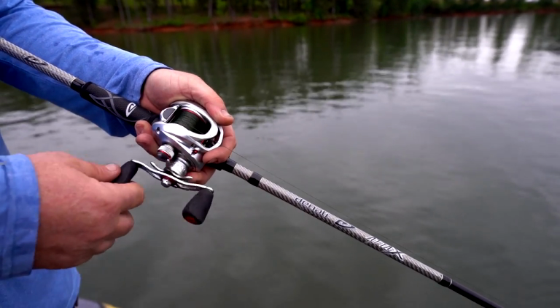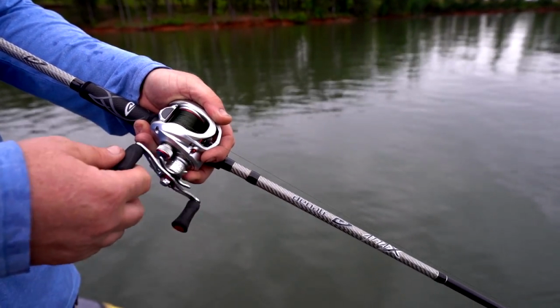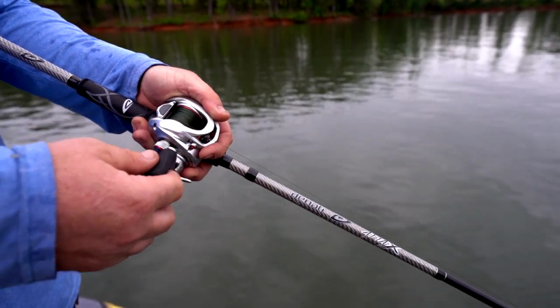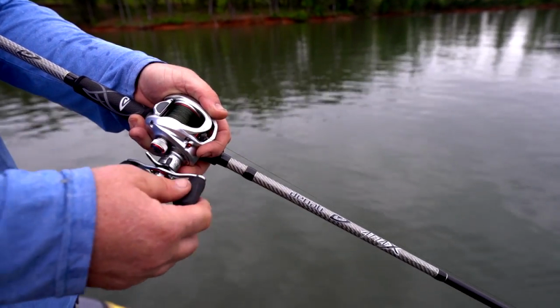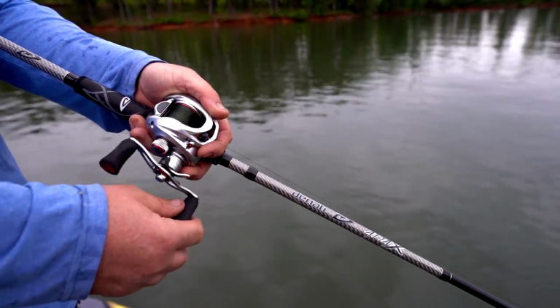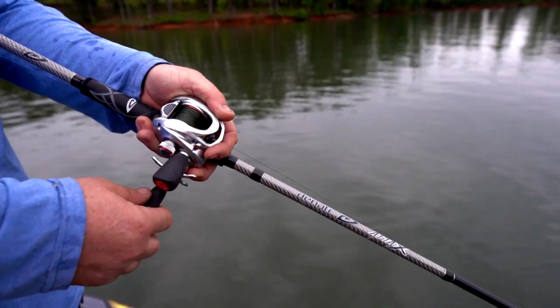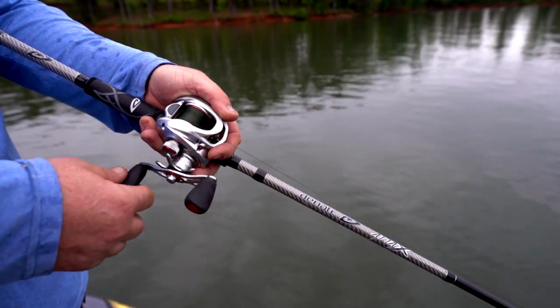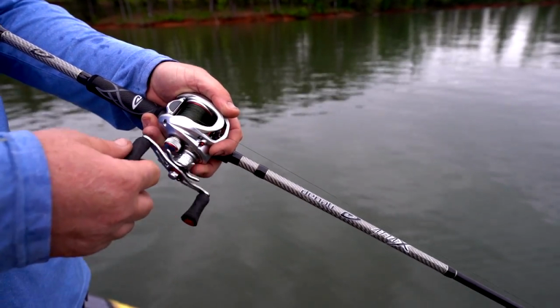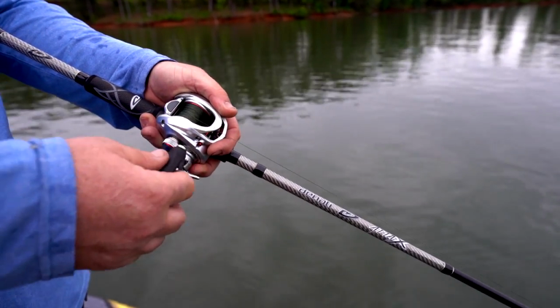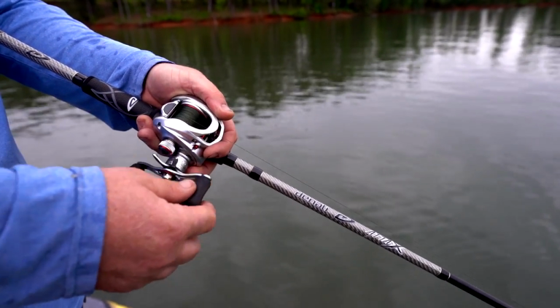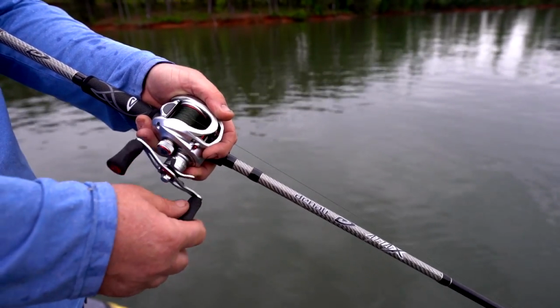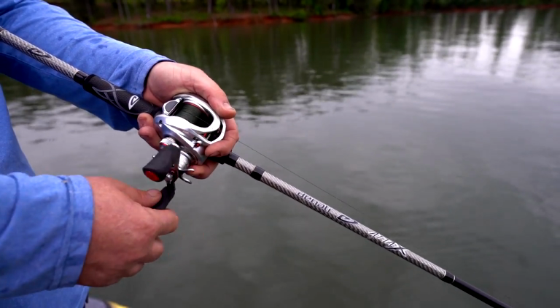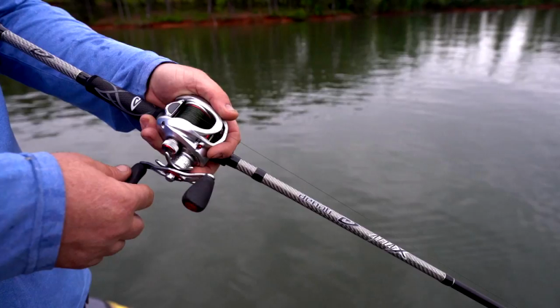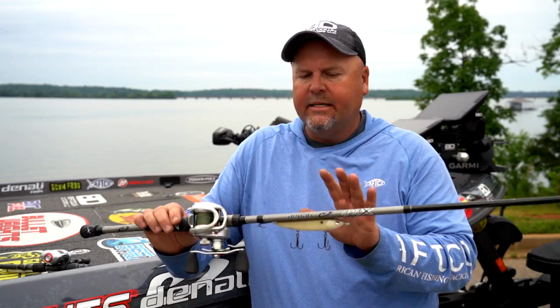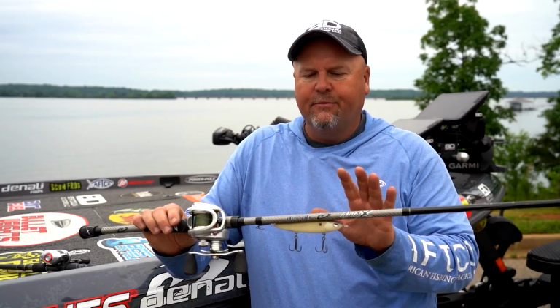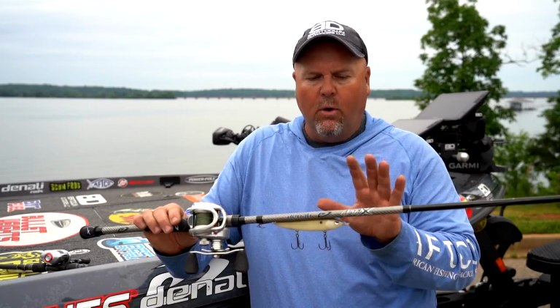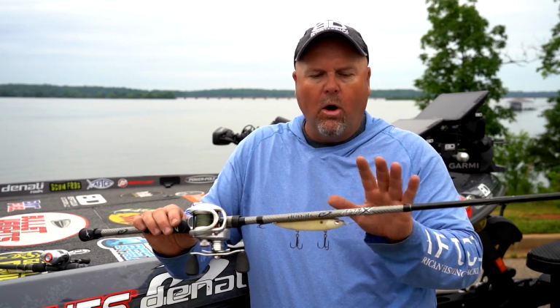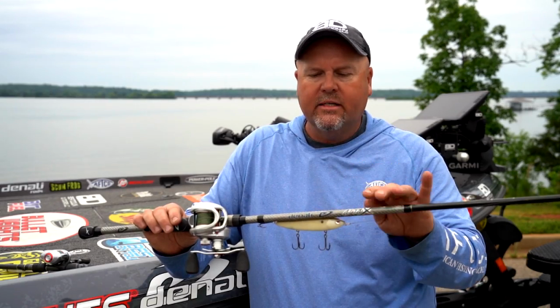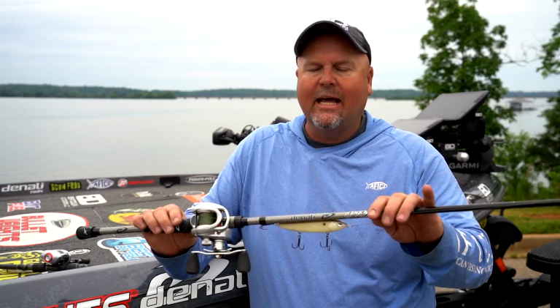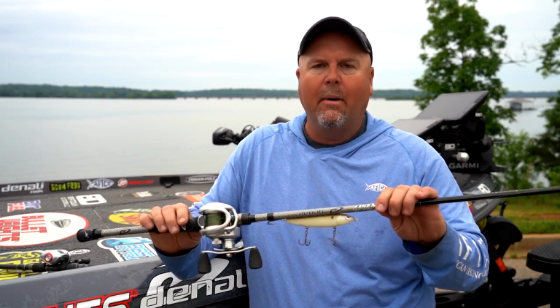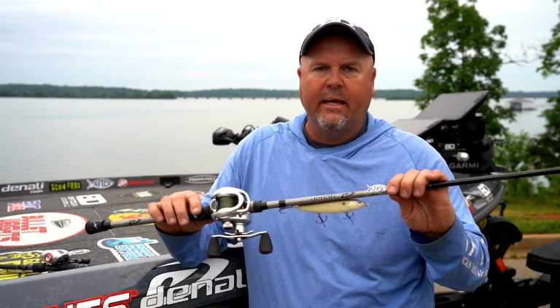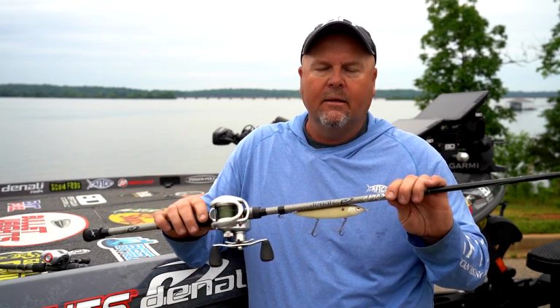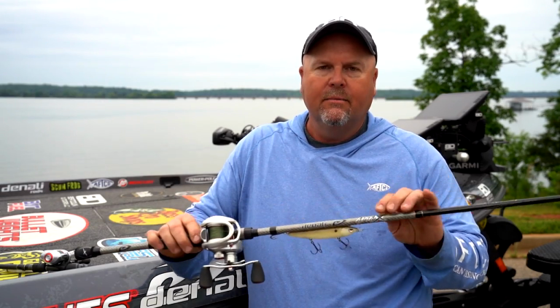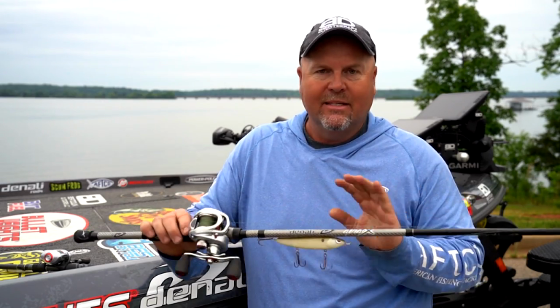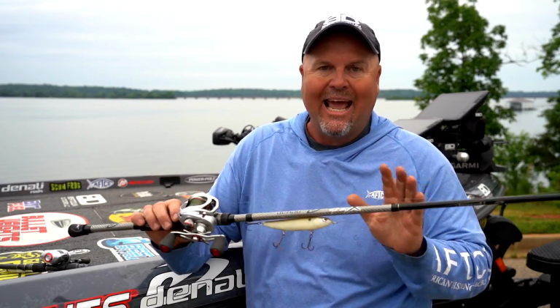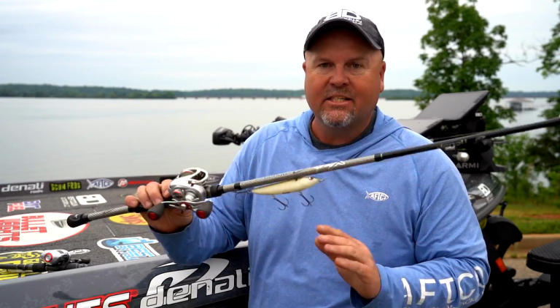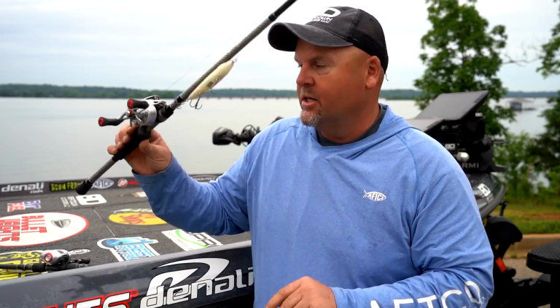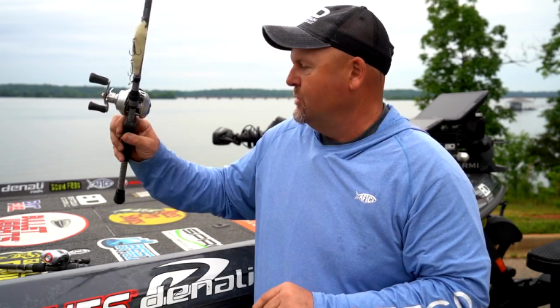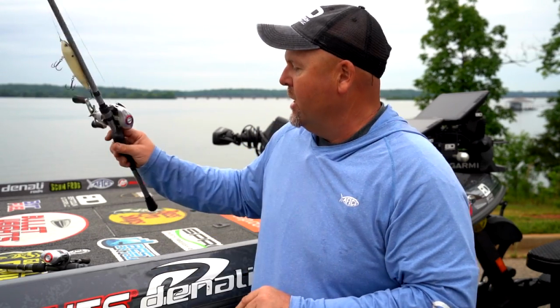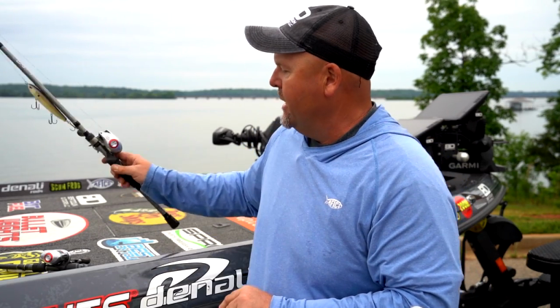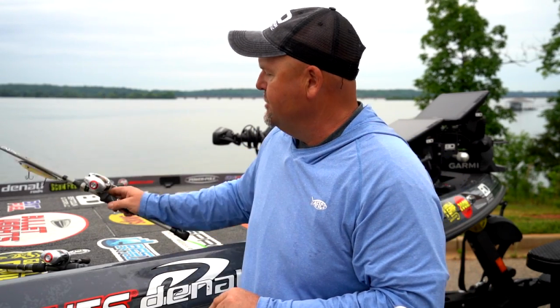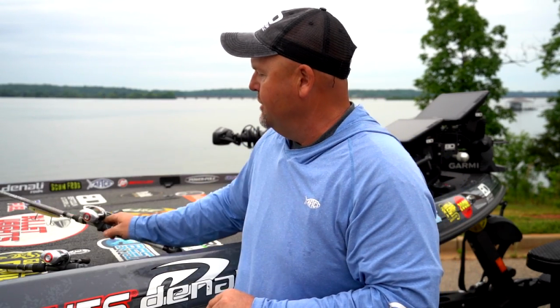You still get a really long cast out of it, and for a walking style bait, the Attack Series is what I go to.